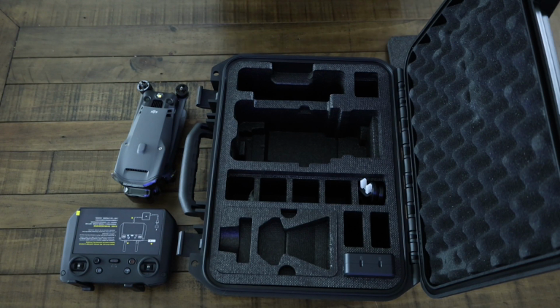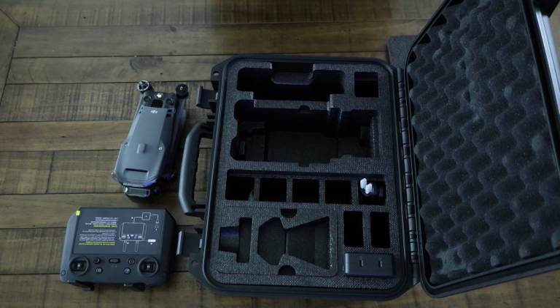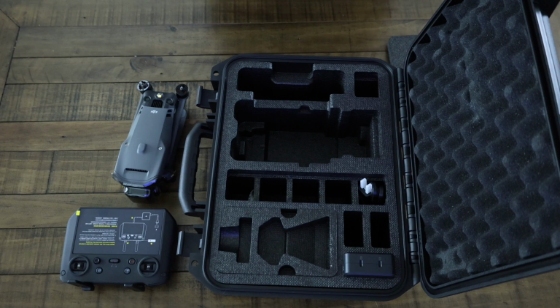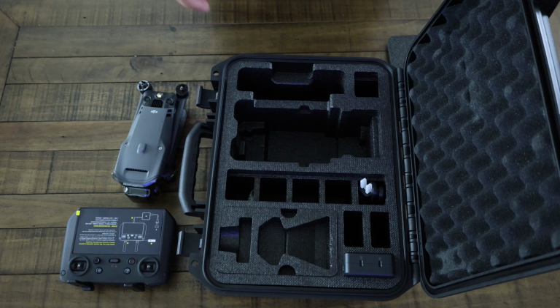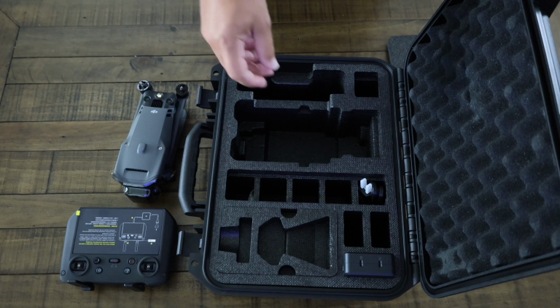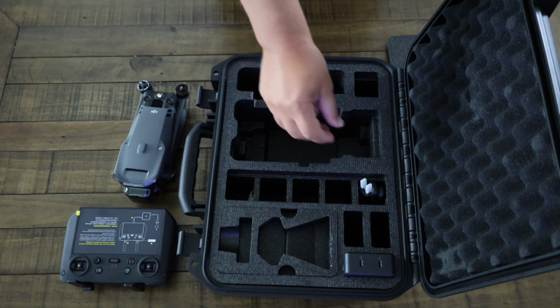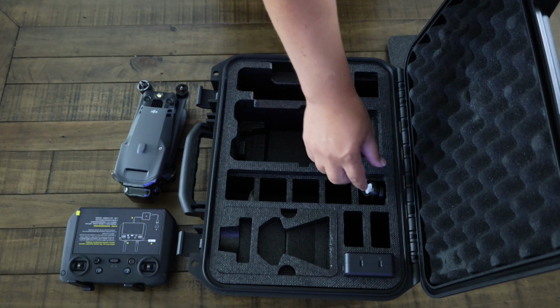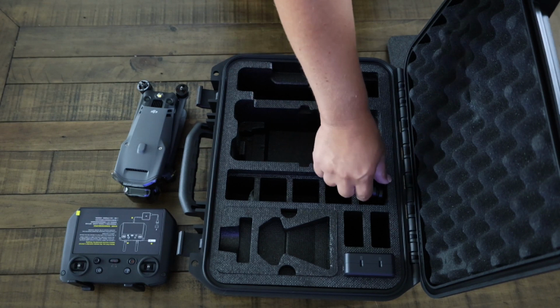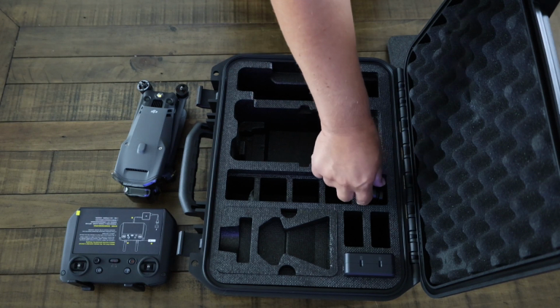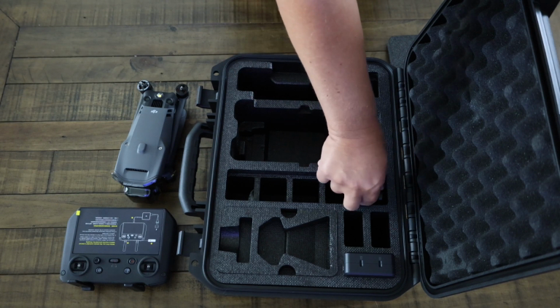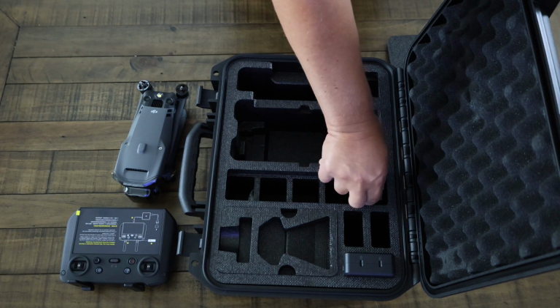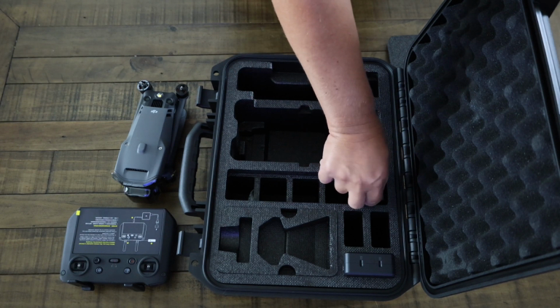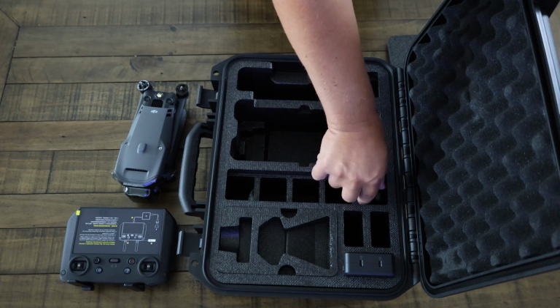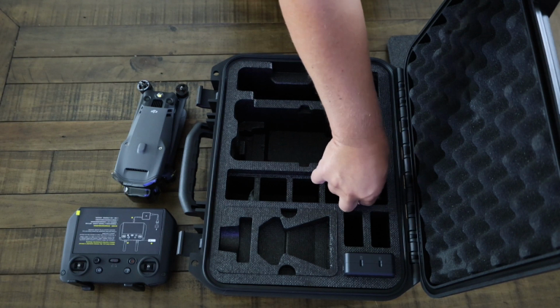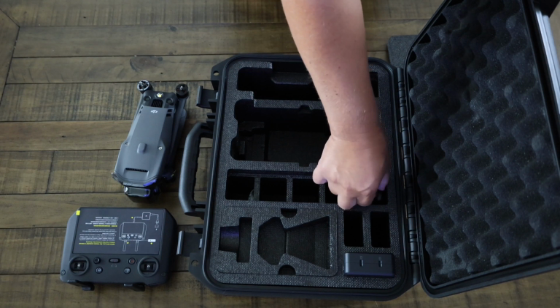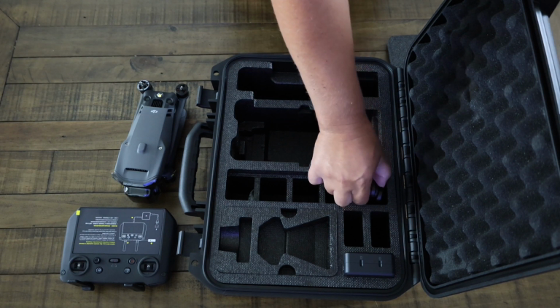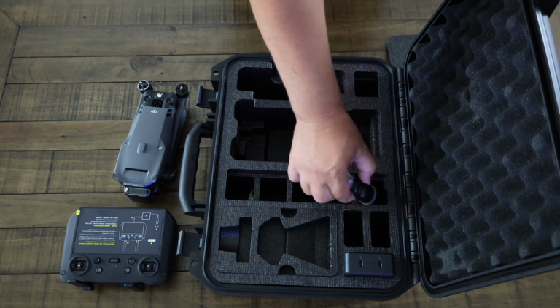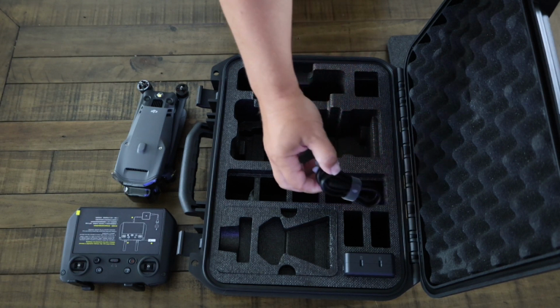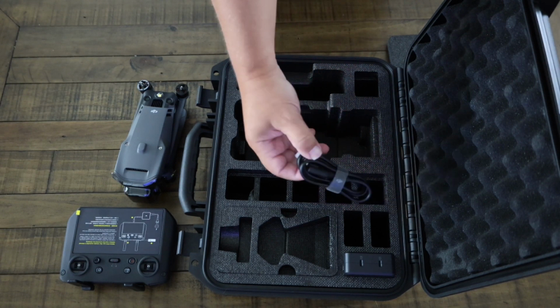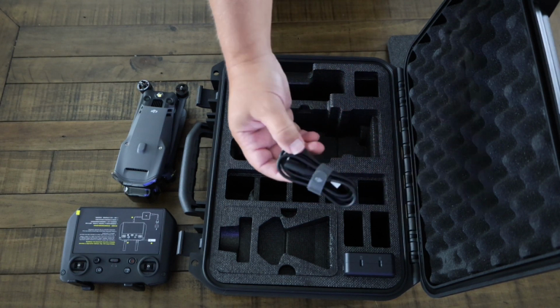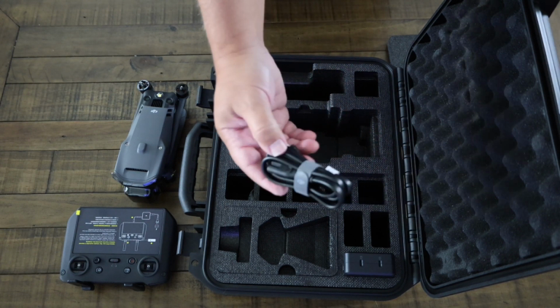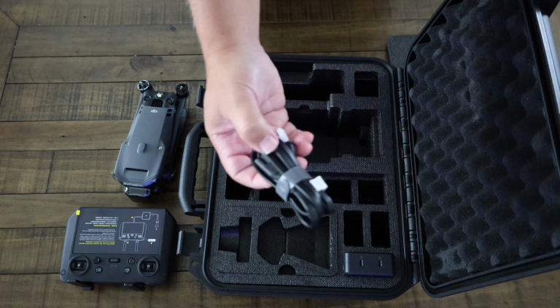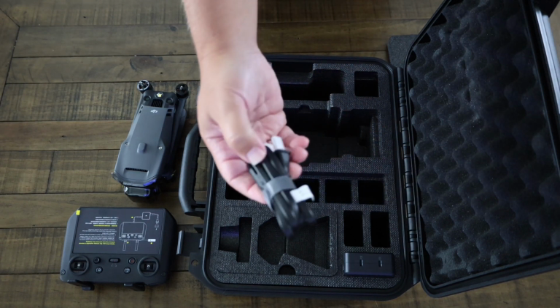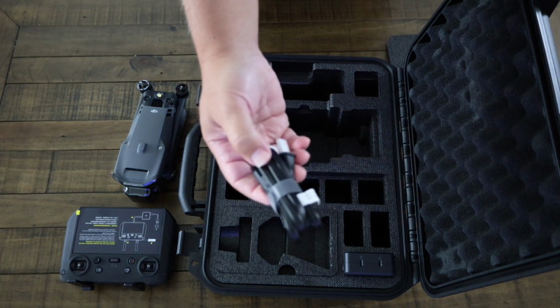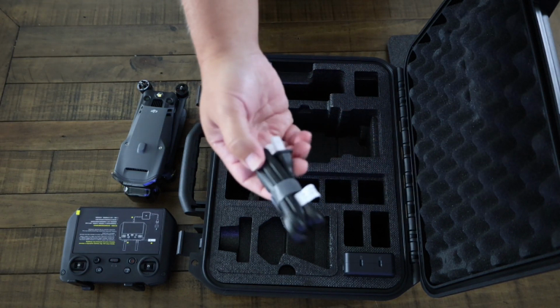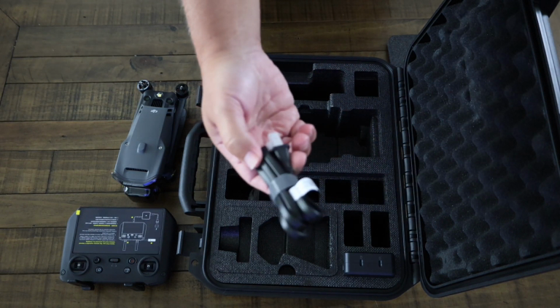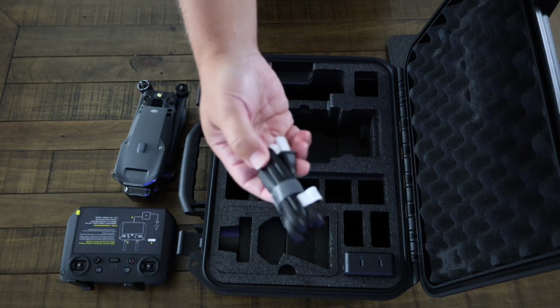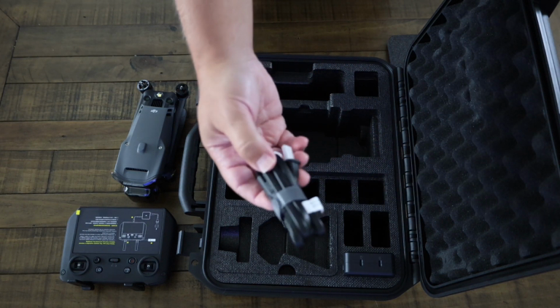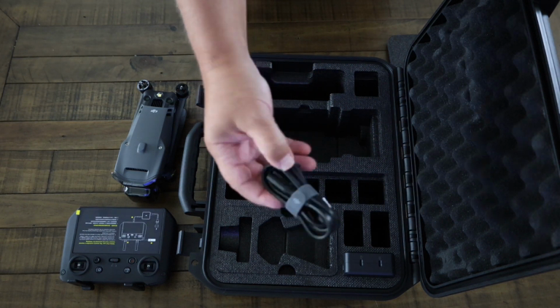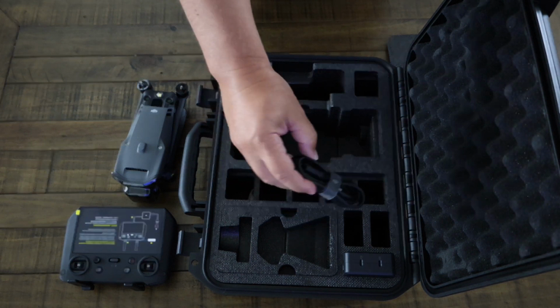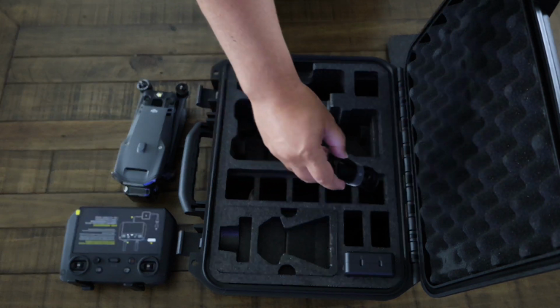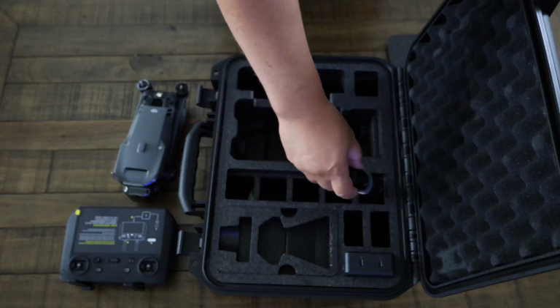Next to the drone you'll find the cord and 100-watt power block for charging the drone and controller.